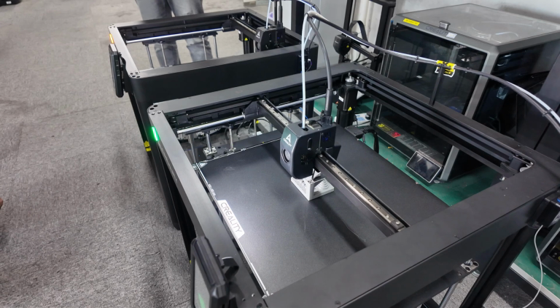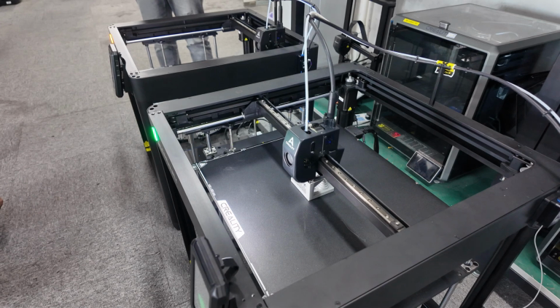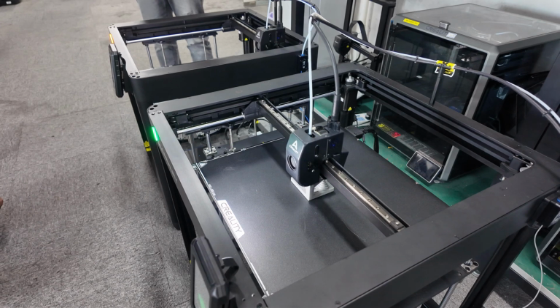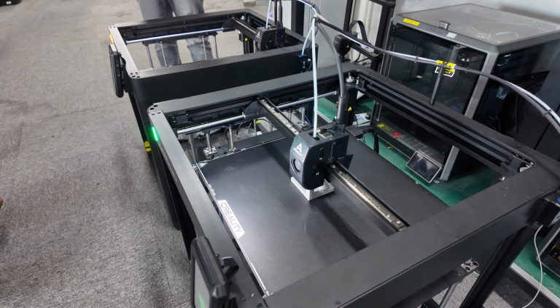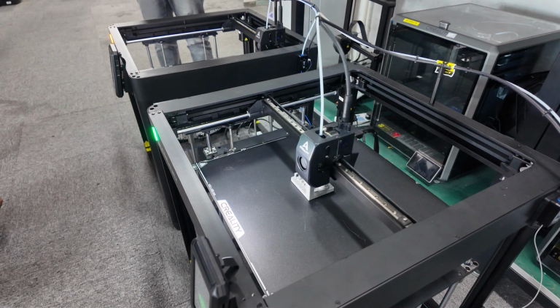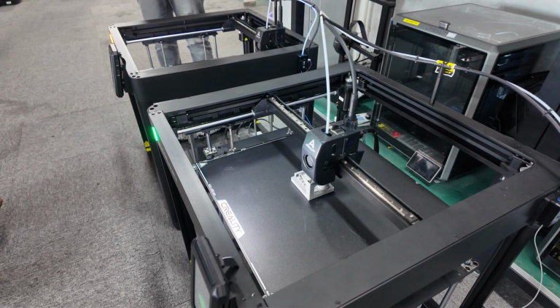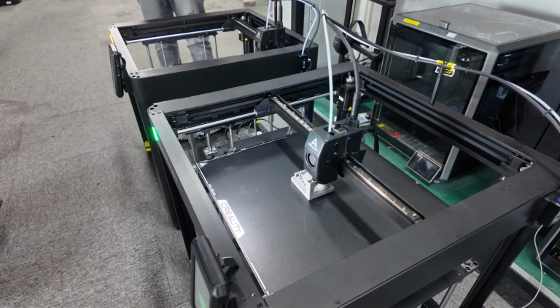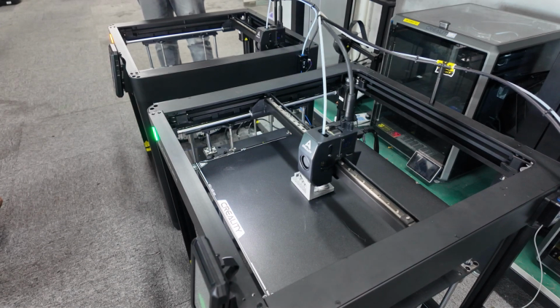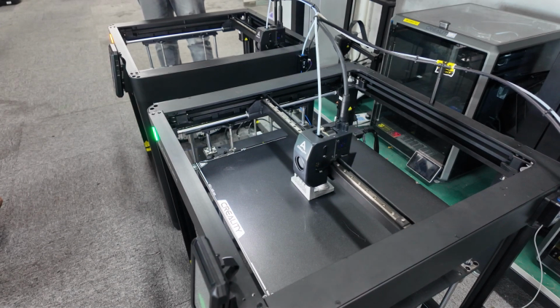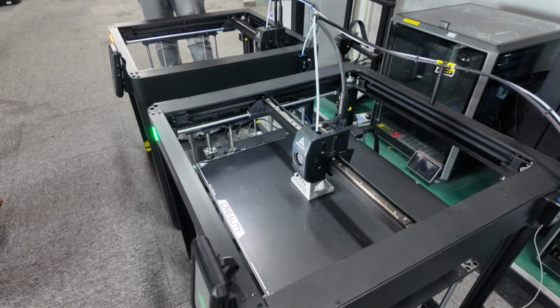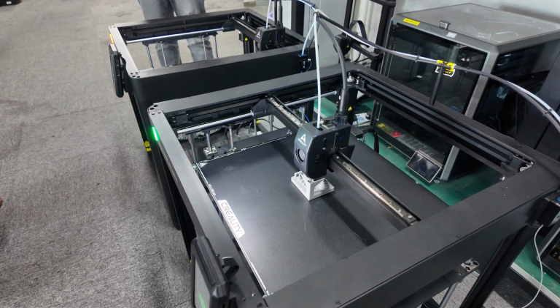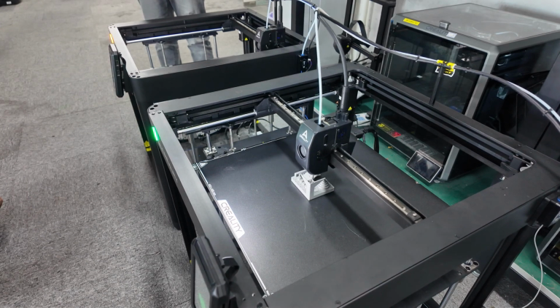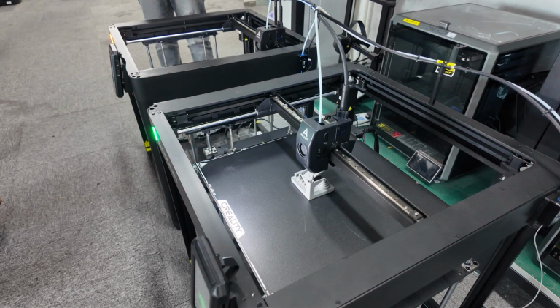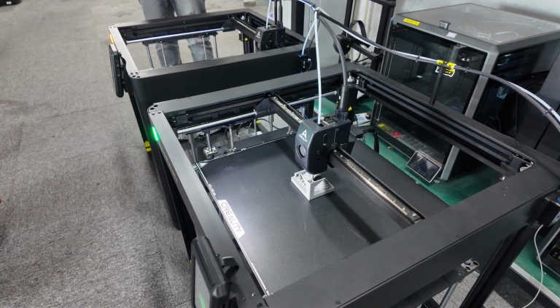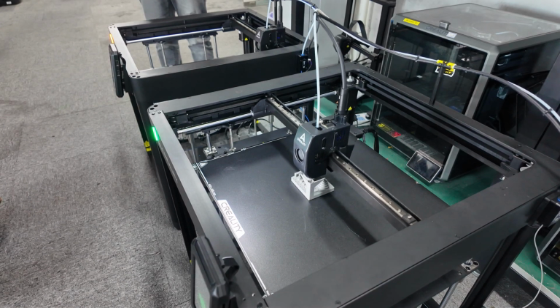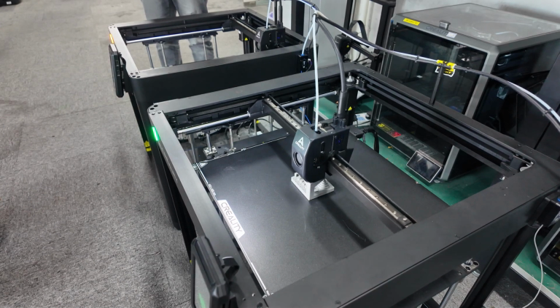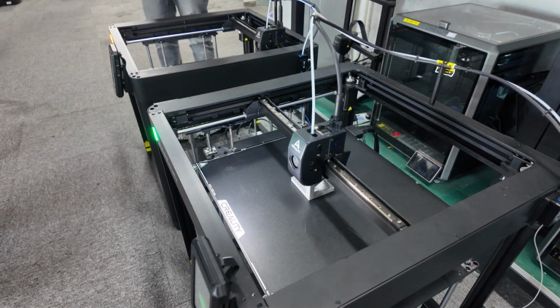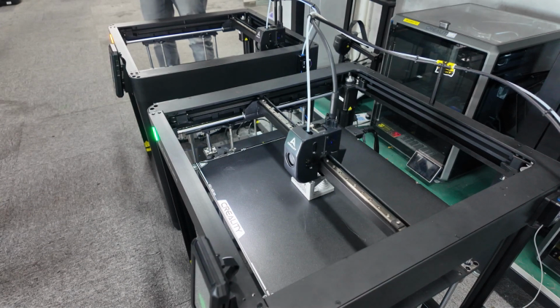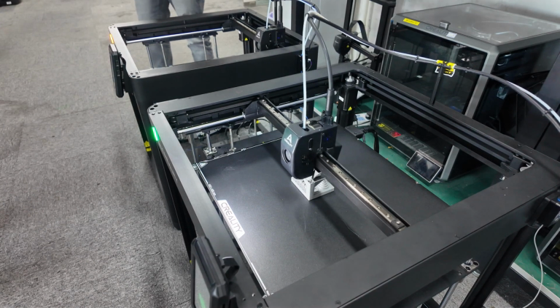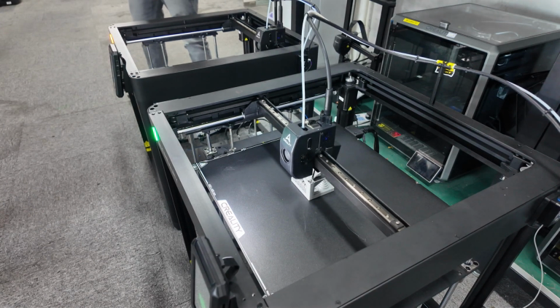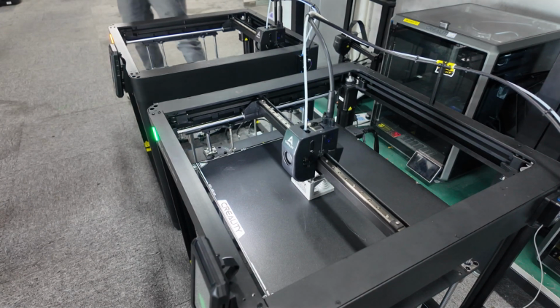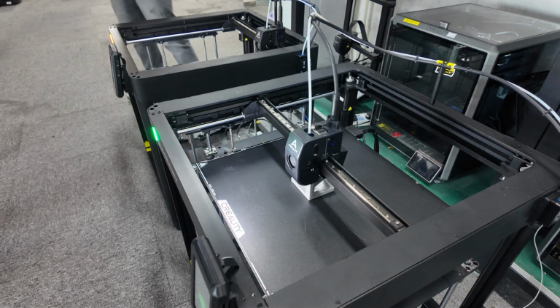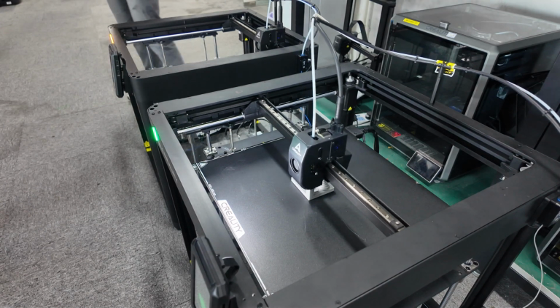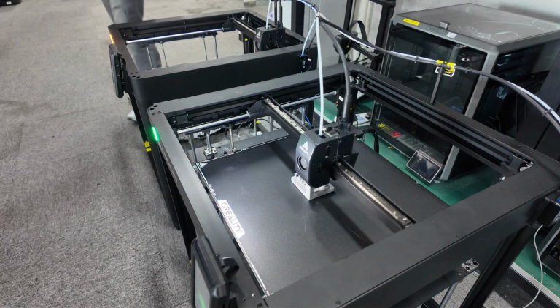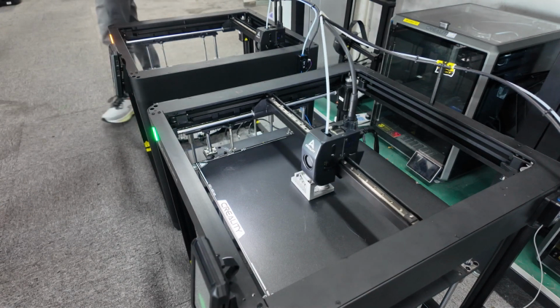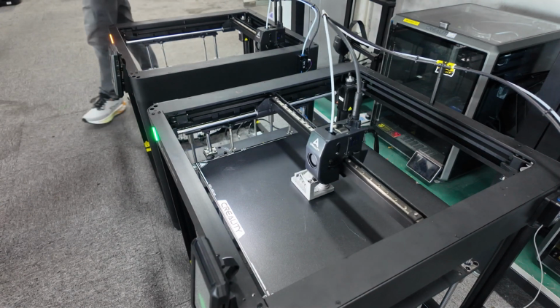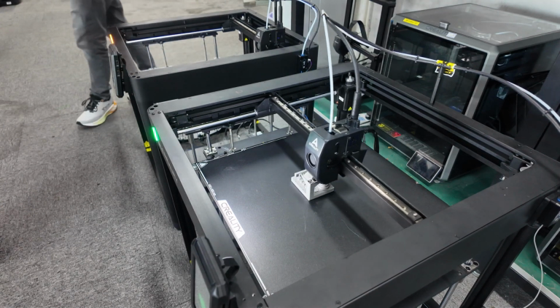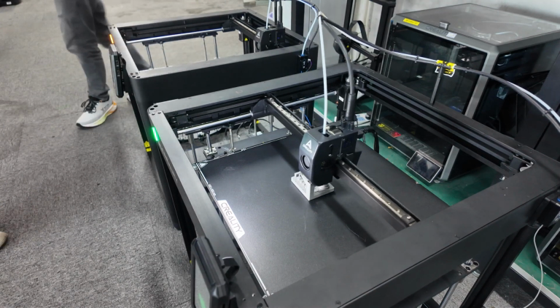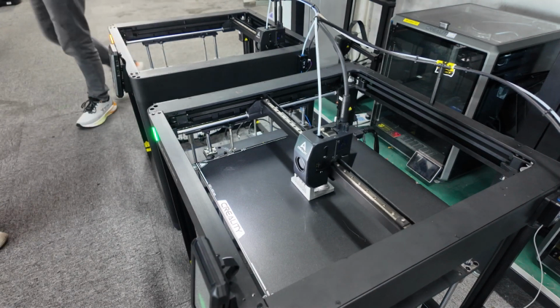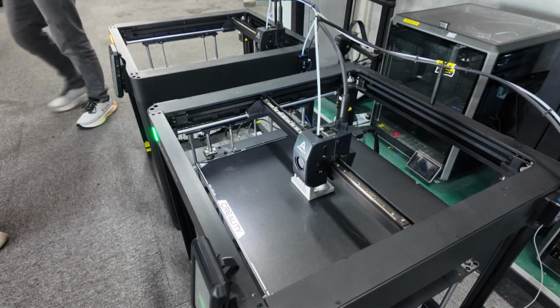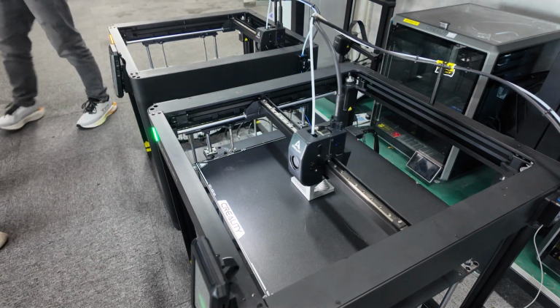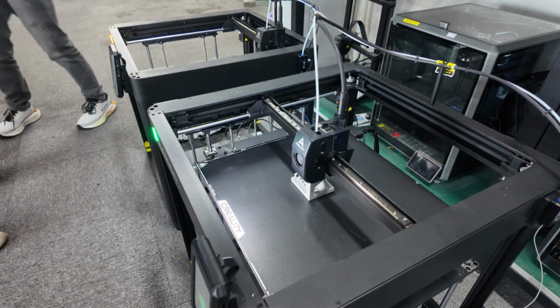Hello, welcome back. We are here with an Ender 5 Max. I want to show you it.